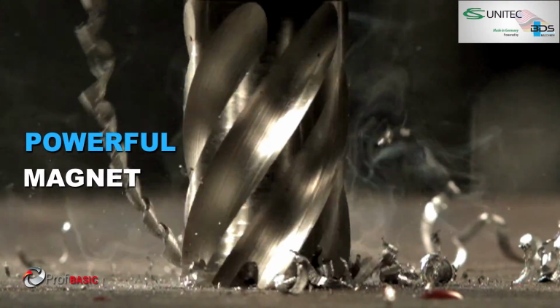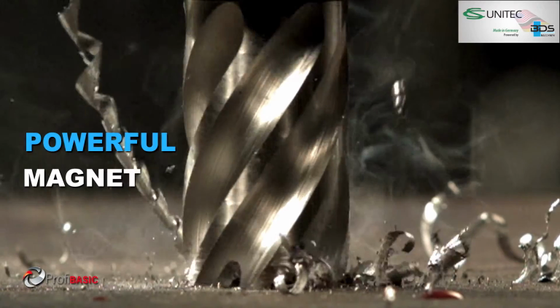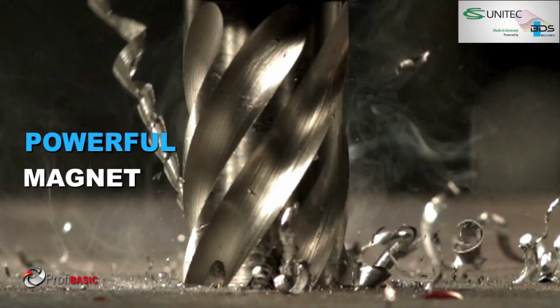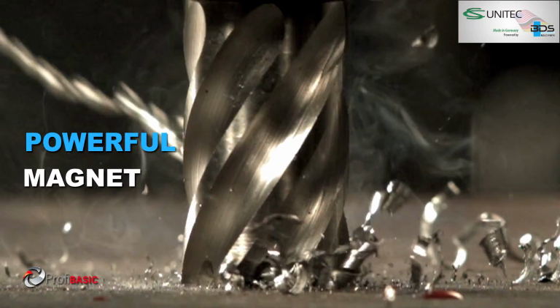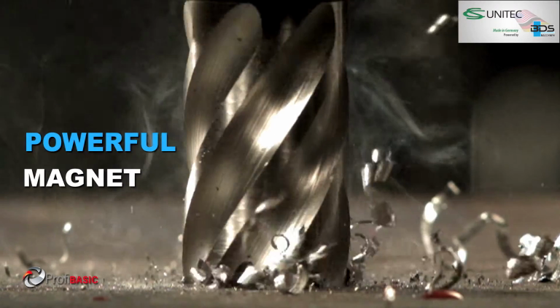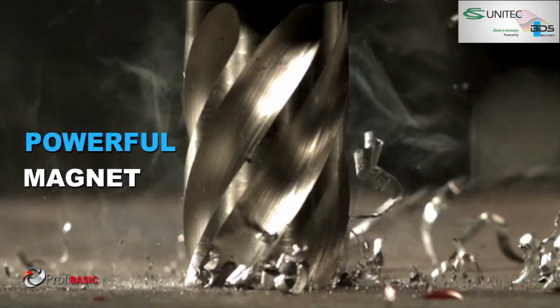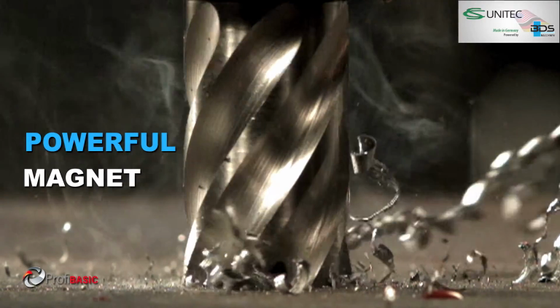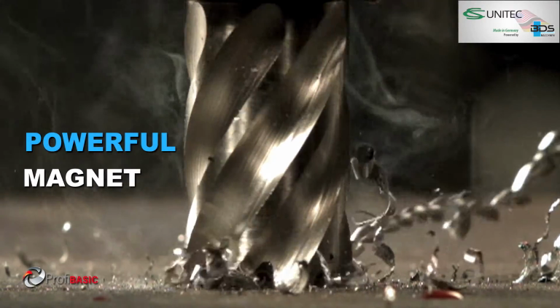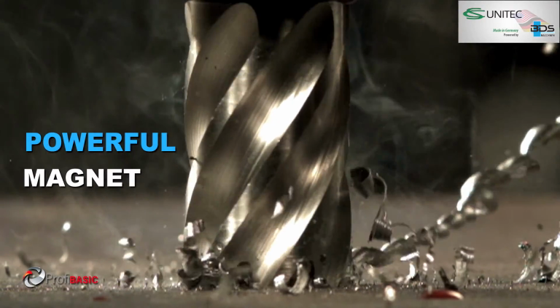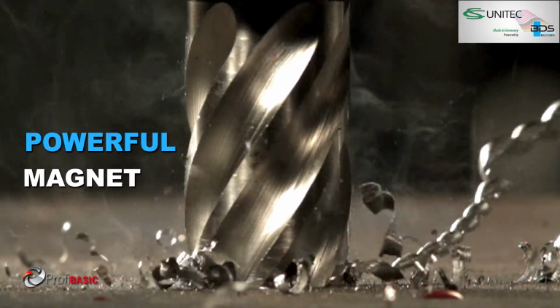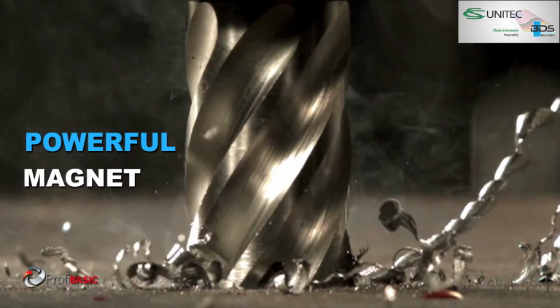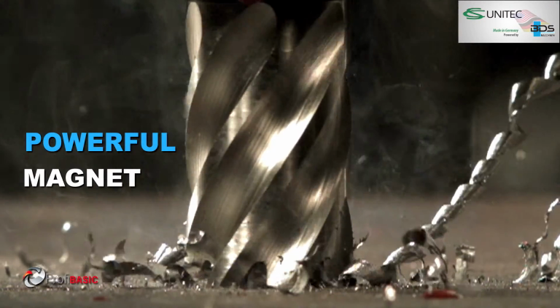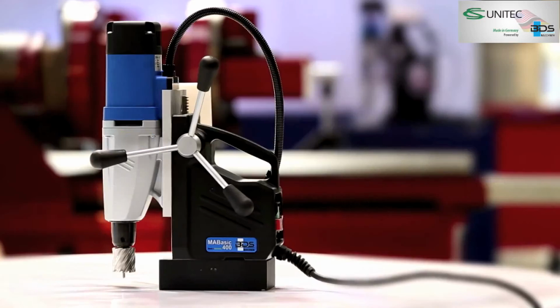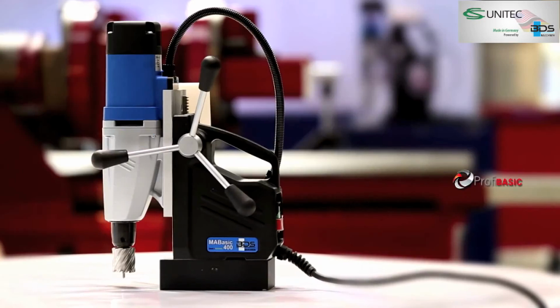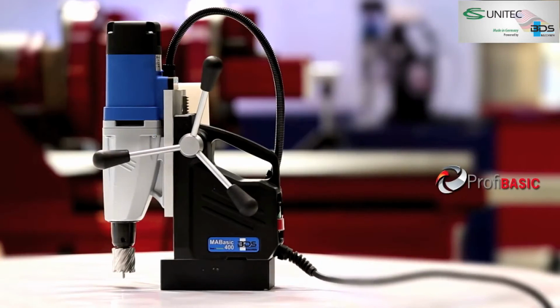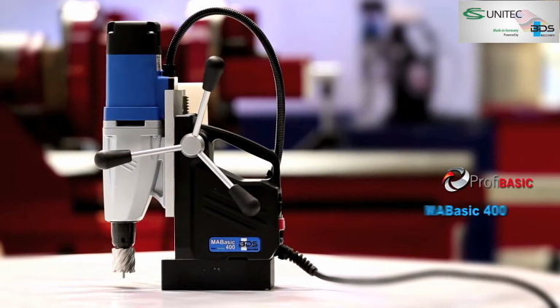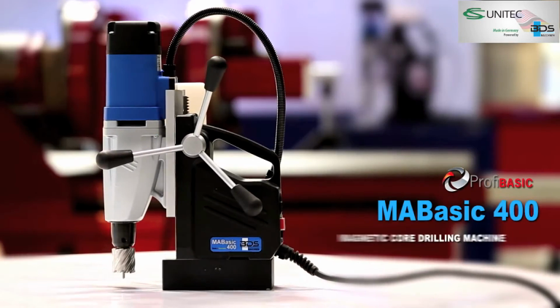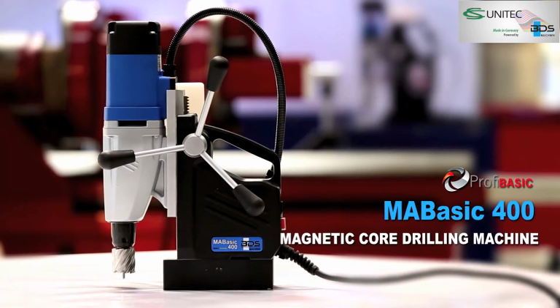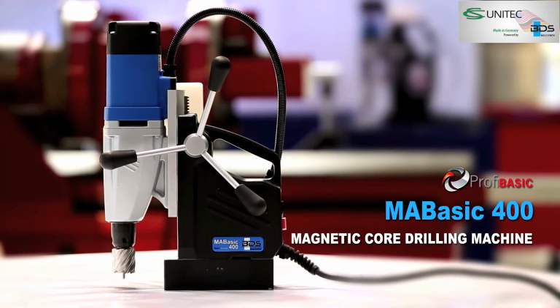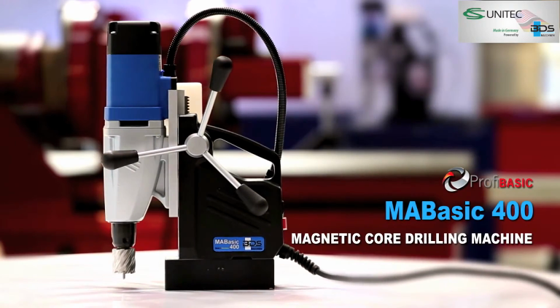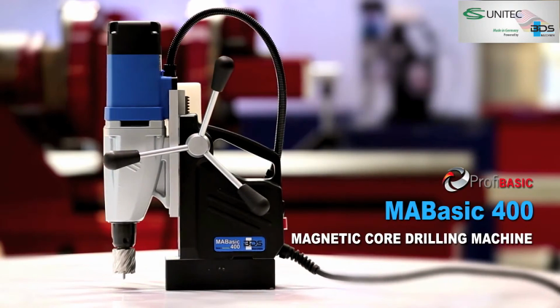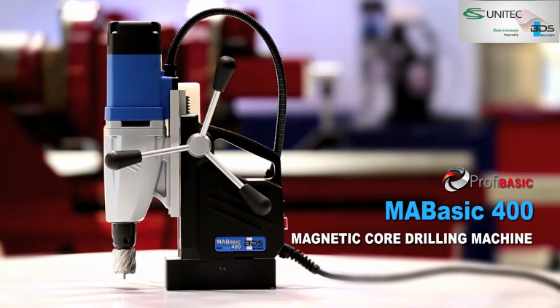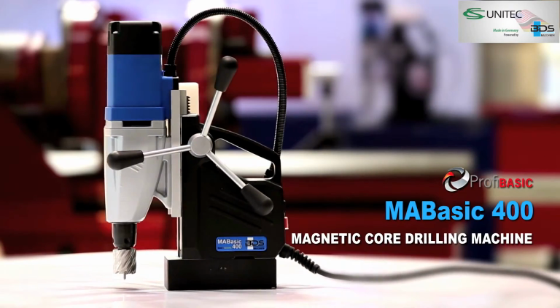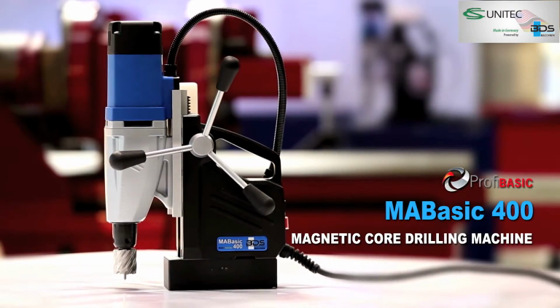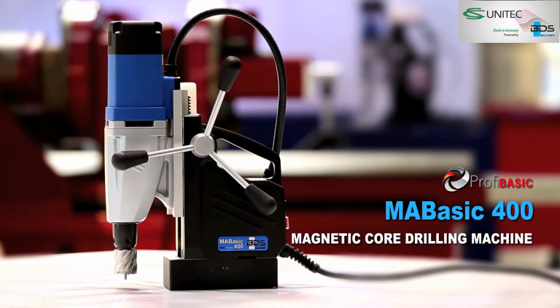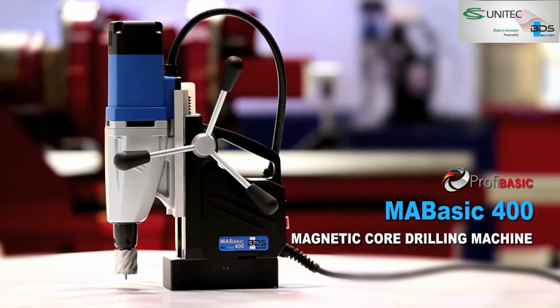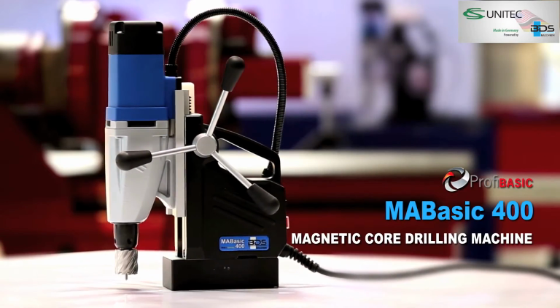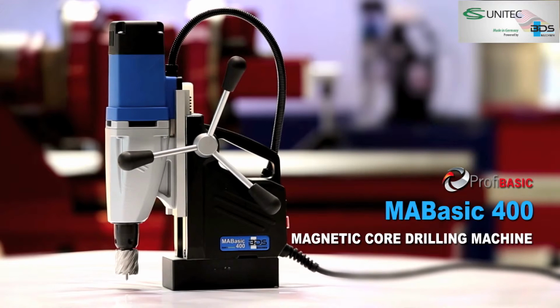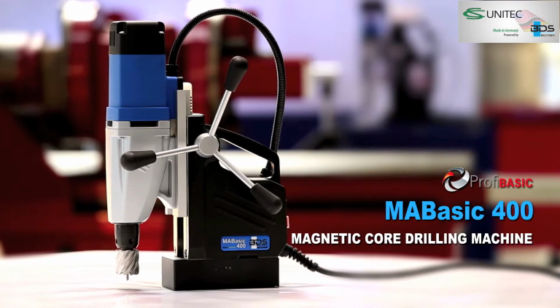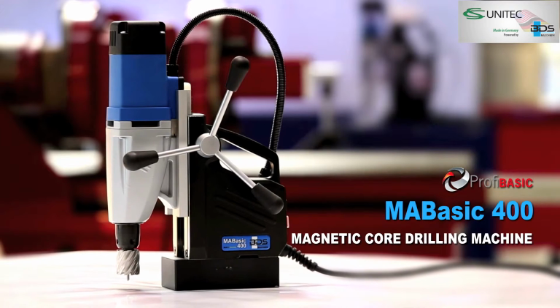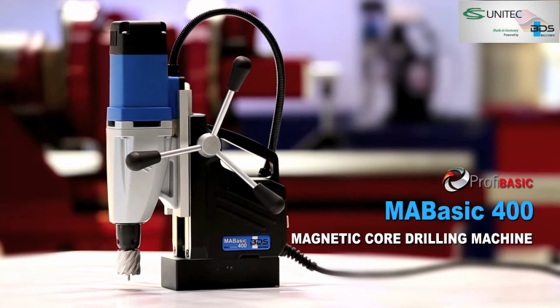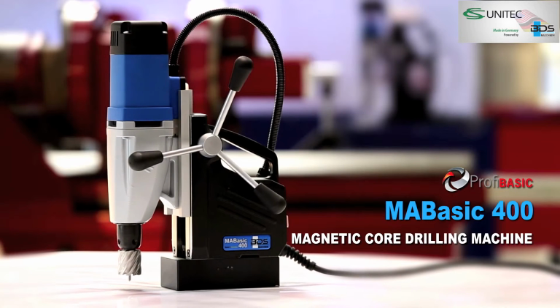MA BASIC 400 — the powerful and premium quality economical magnetic drilling machine.